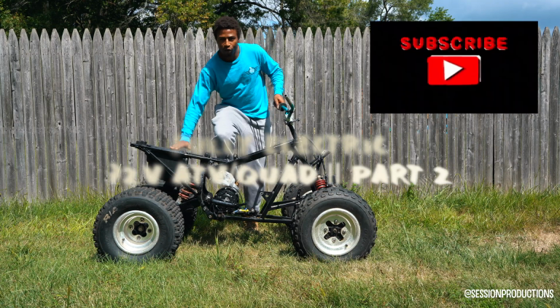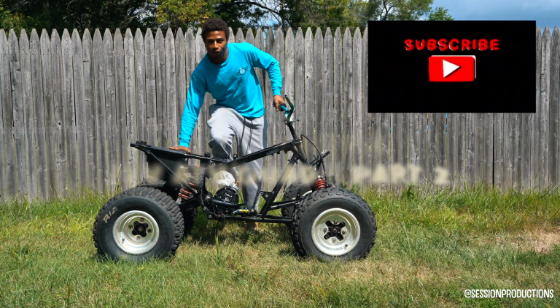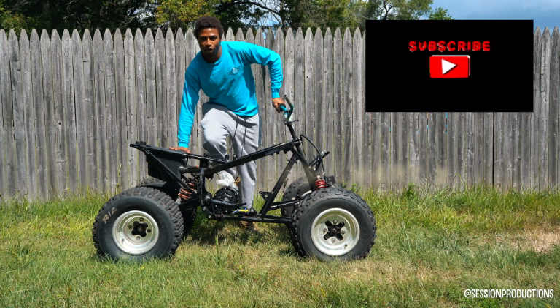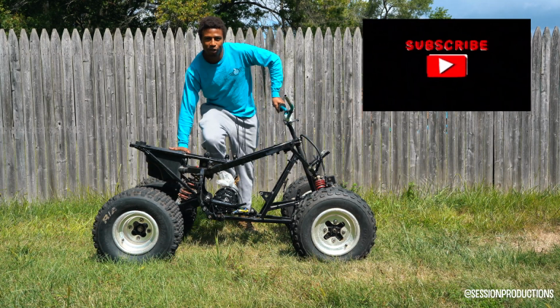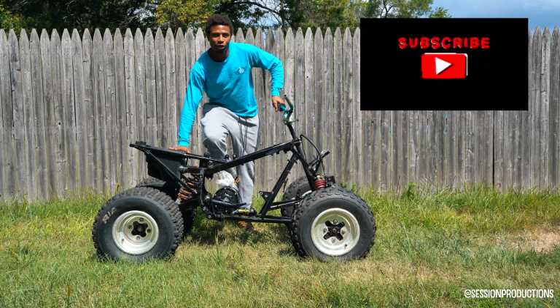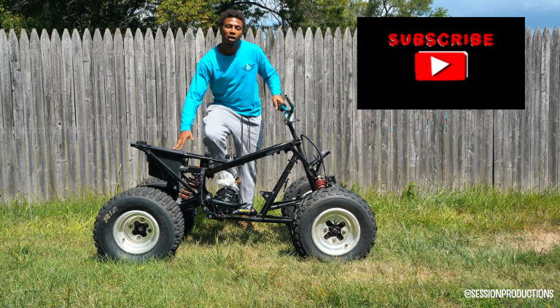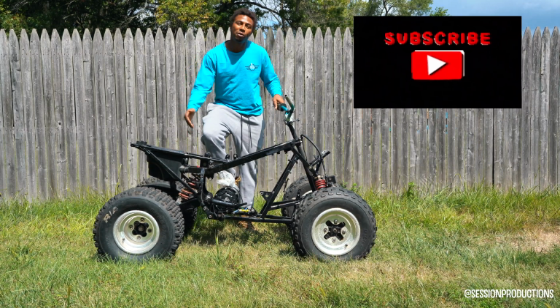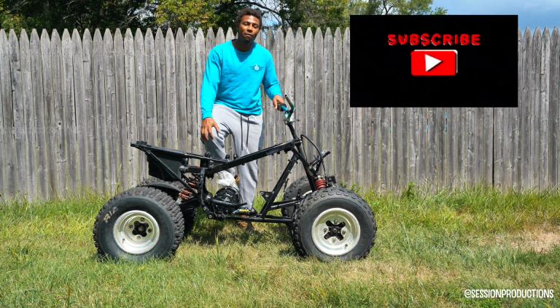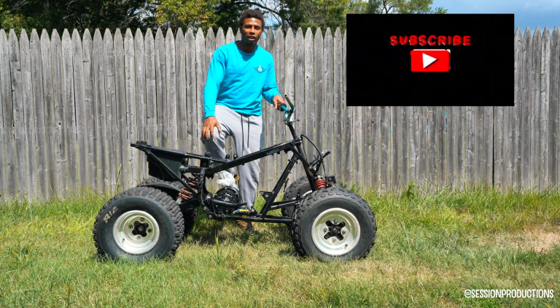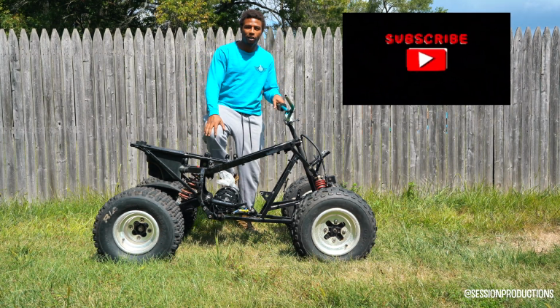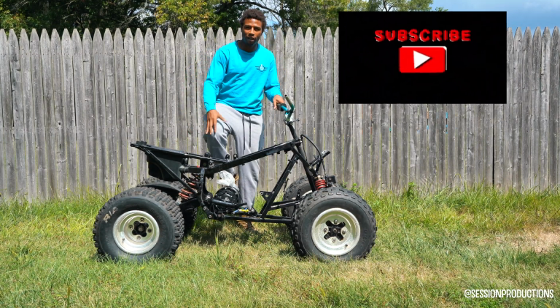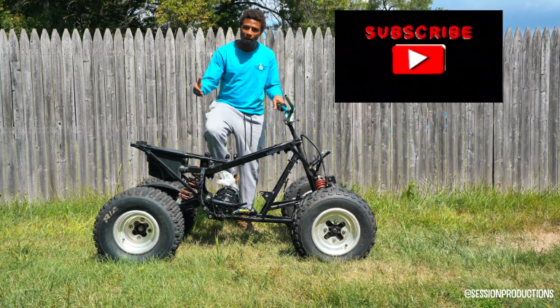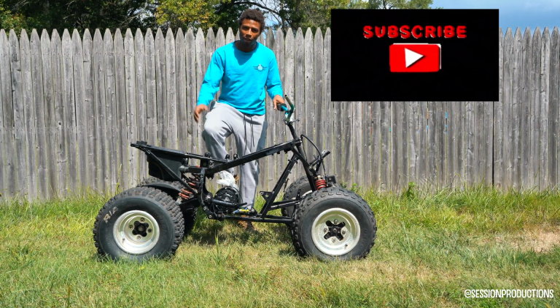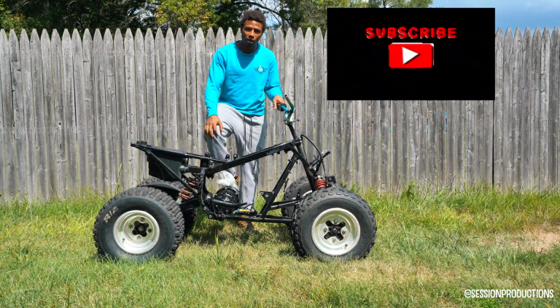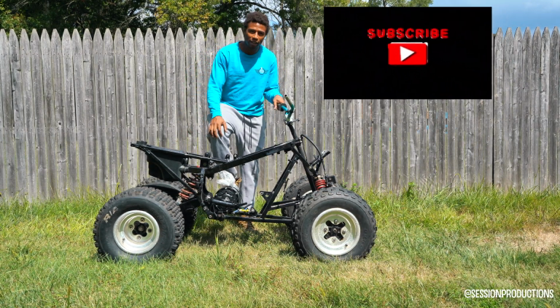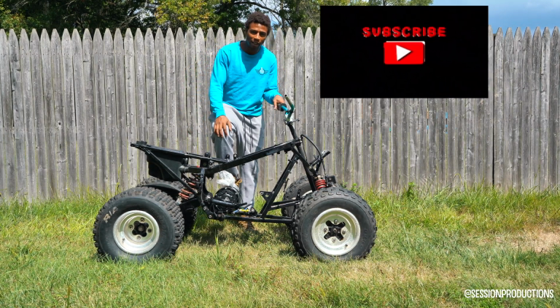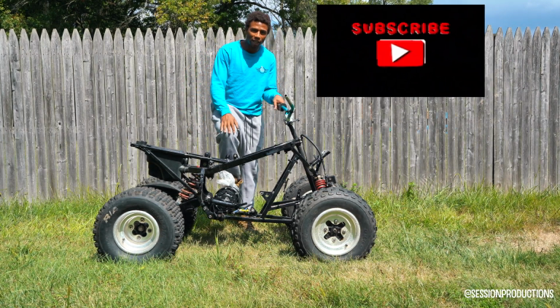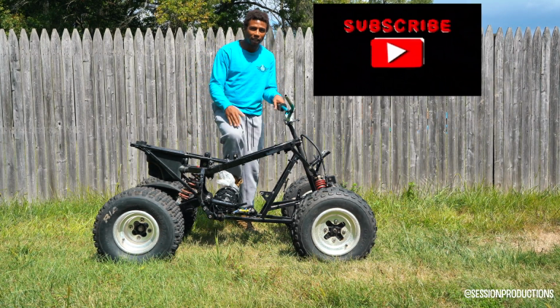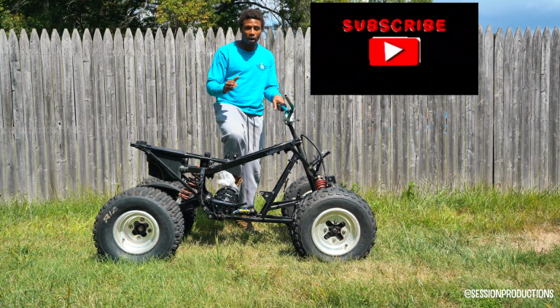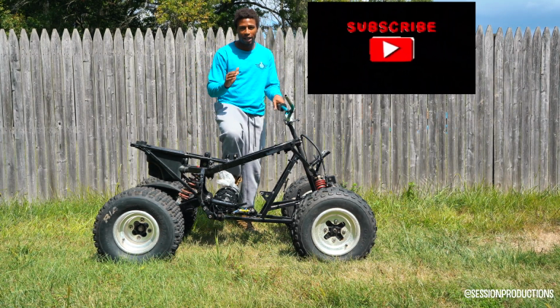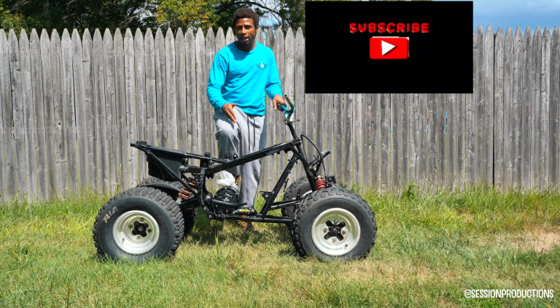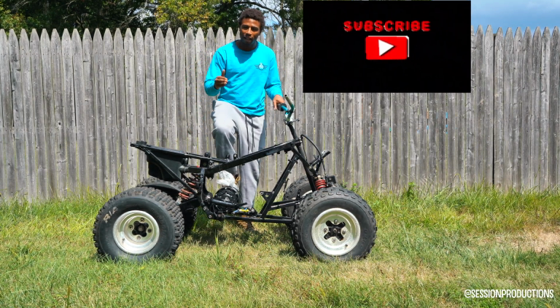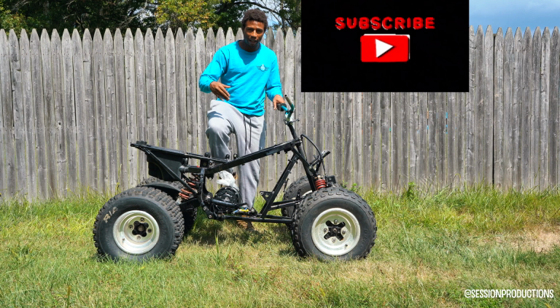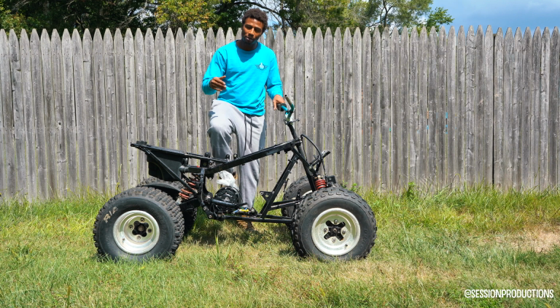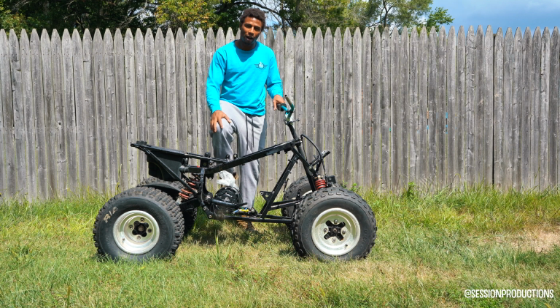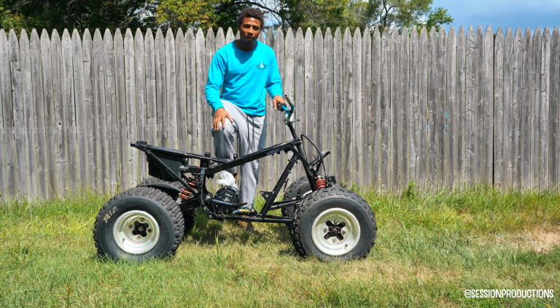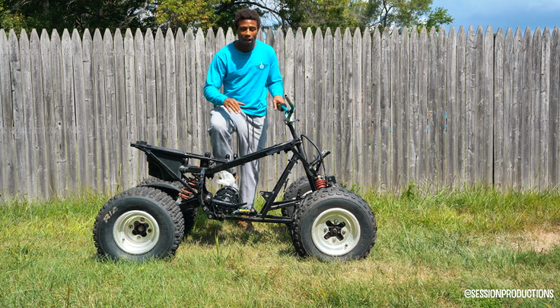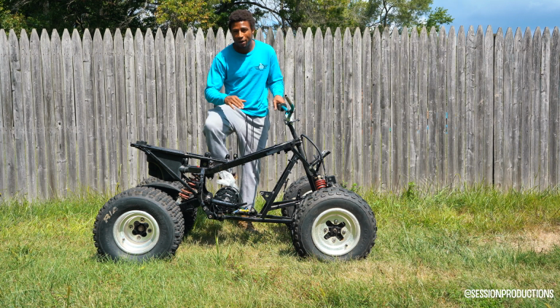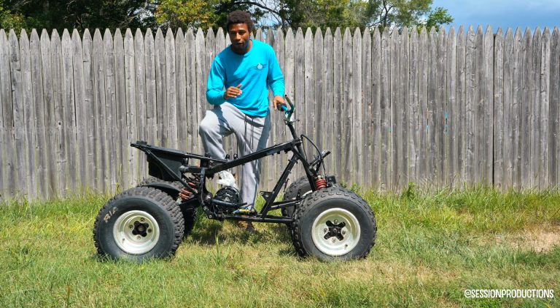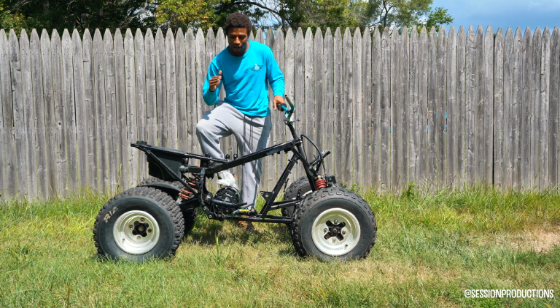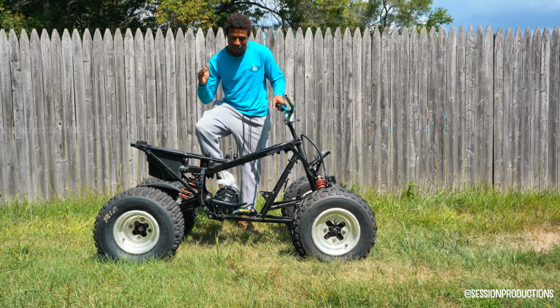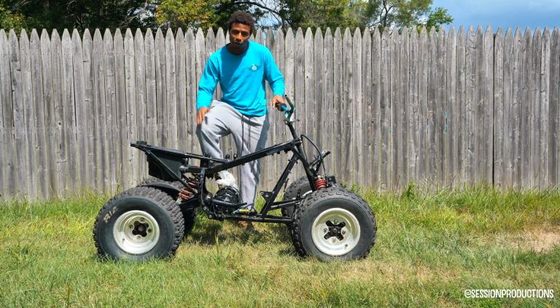What's going on YouTube? It's your boy Mikey Will here. Make sure you guys take the chance to hit like, subscribe, comment — whatever you guys got to do.